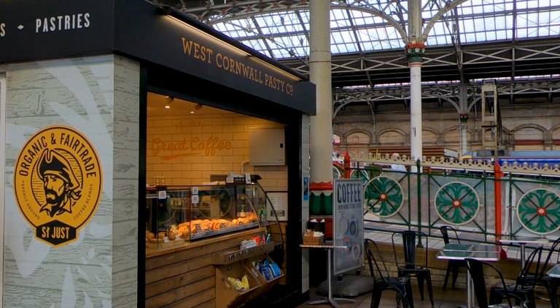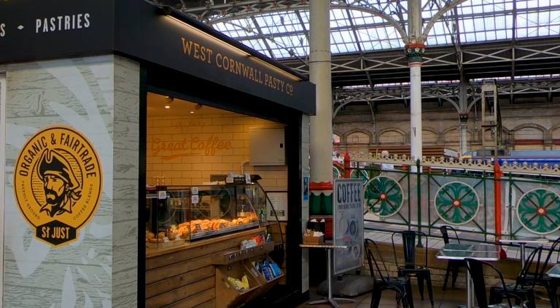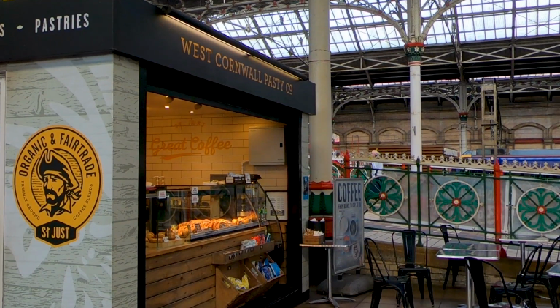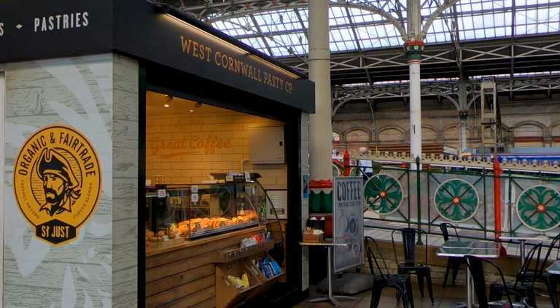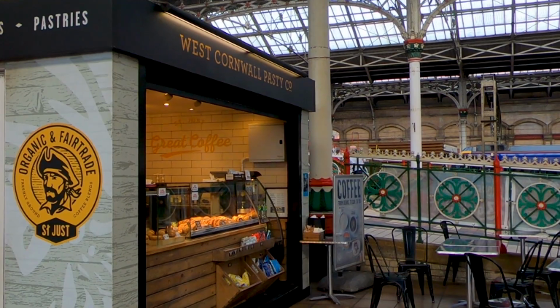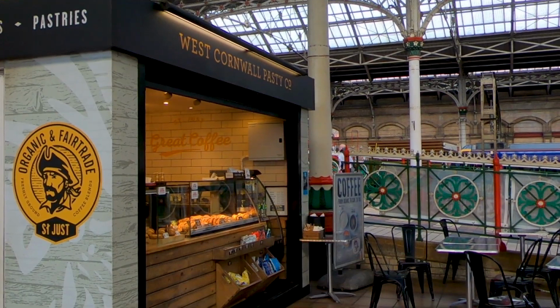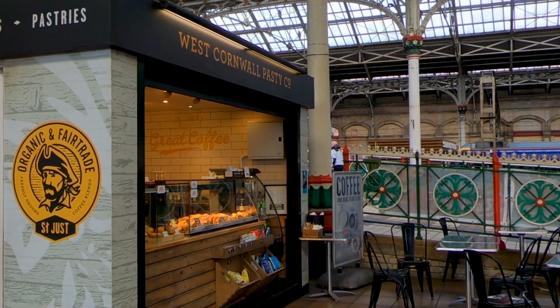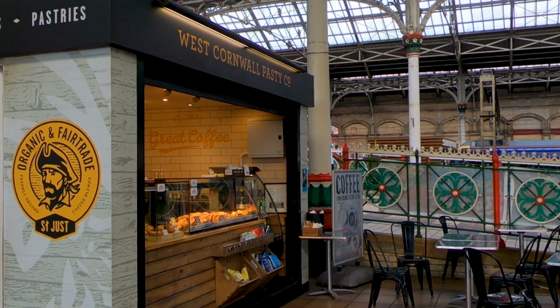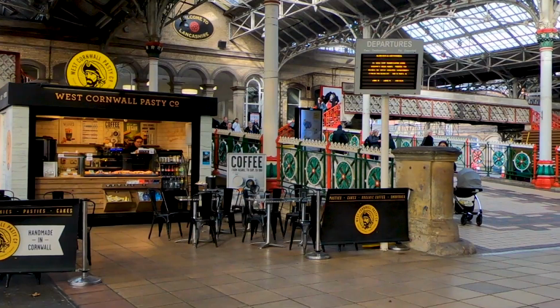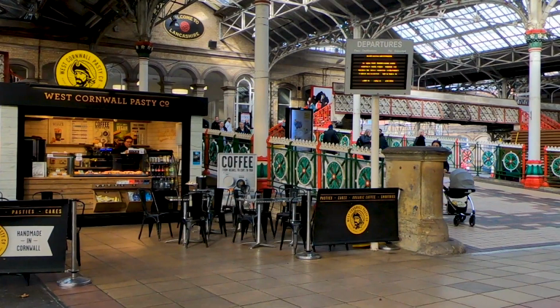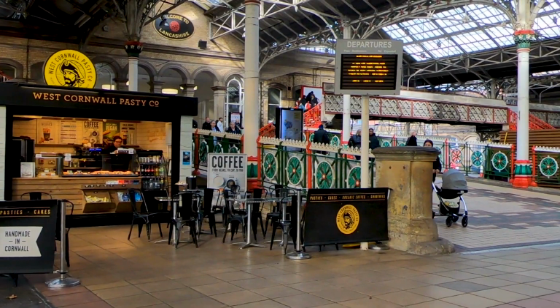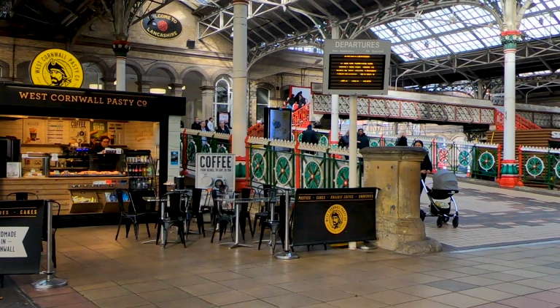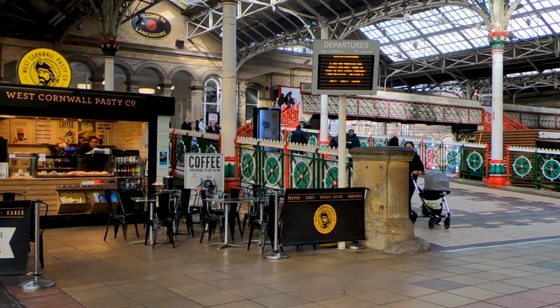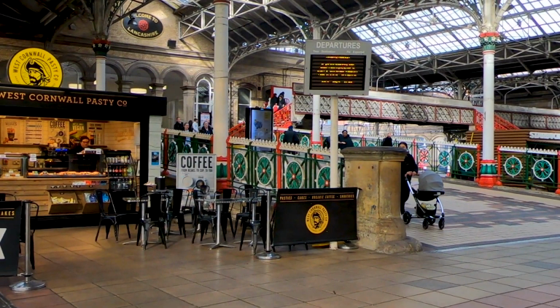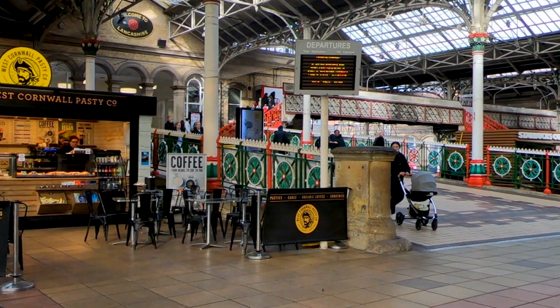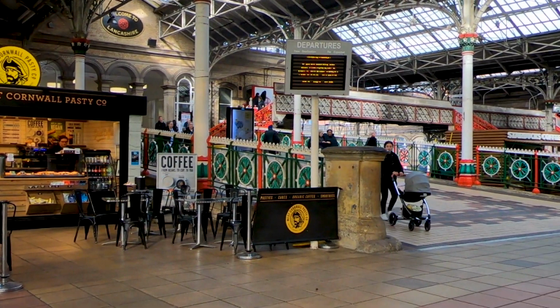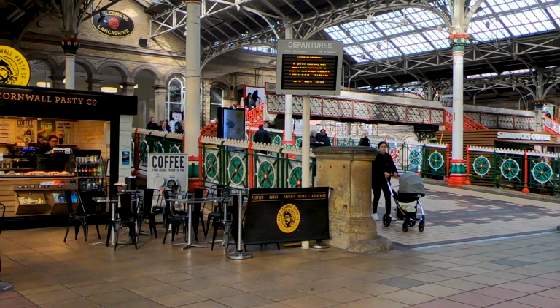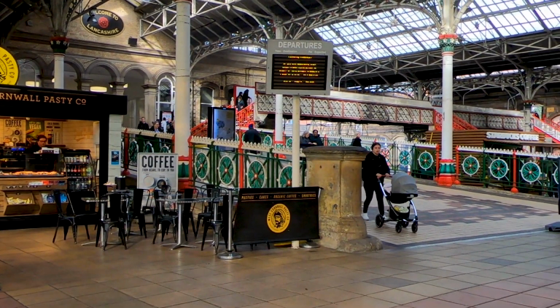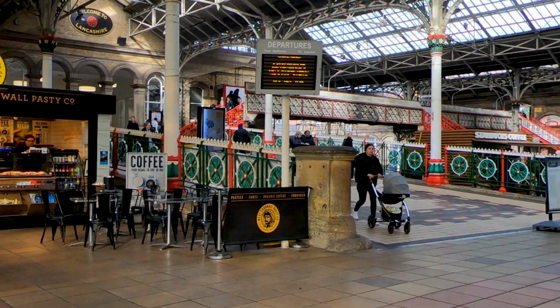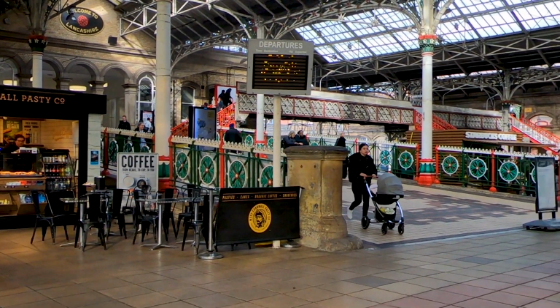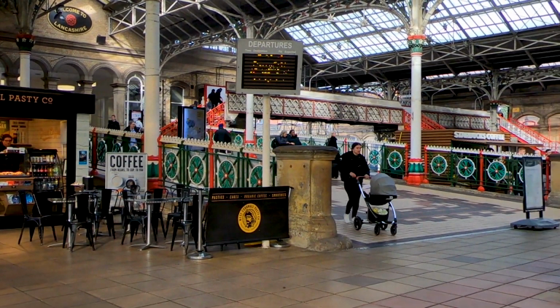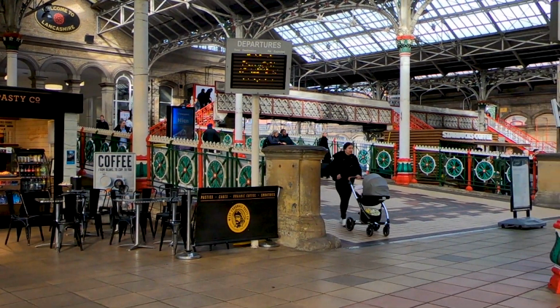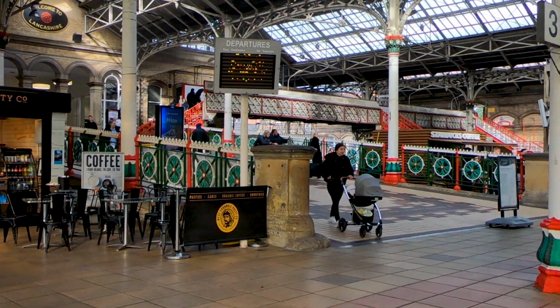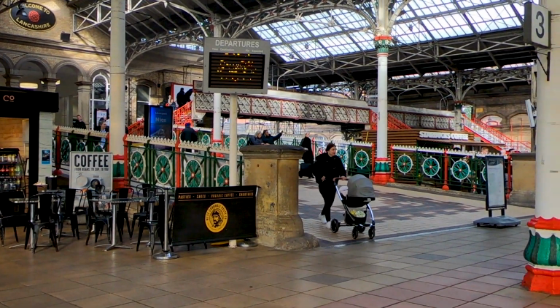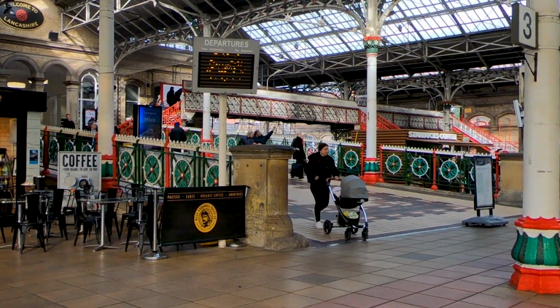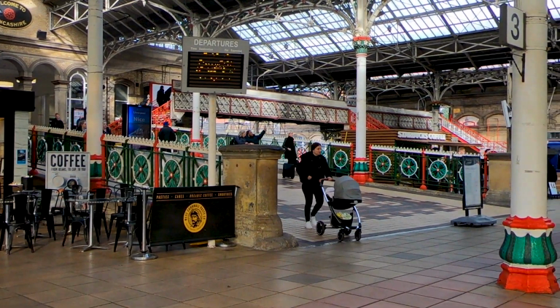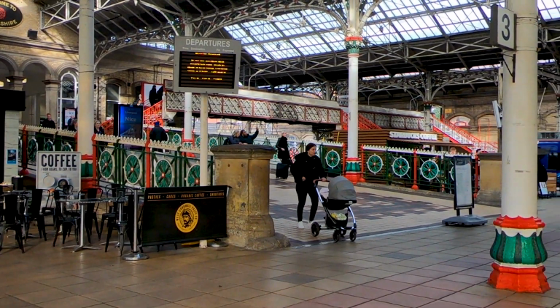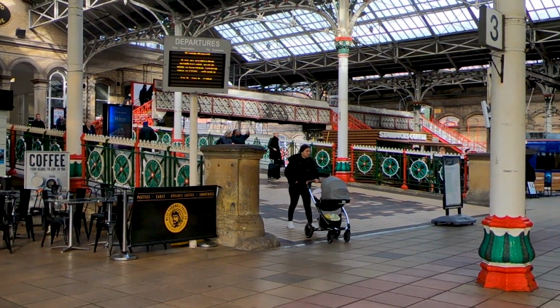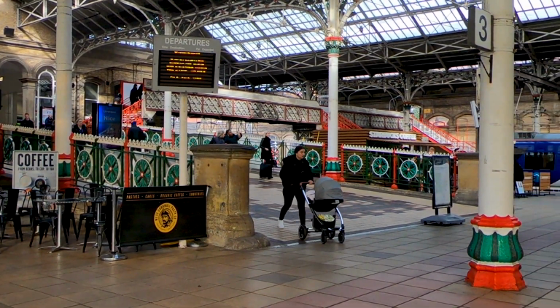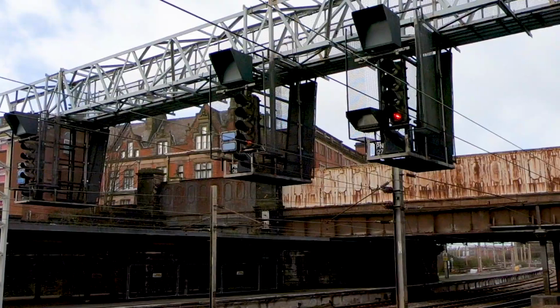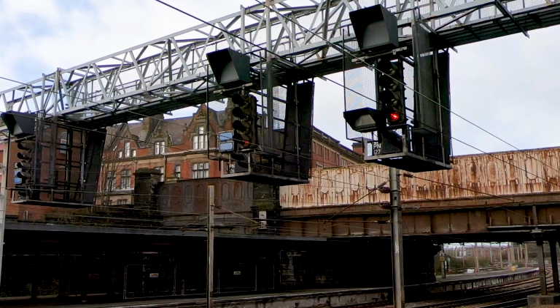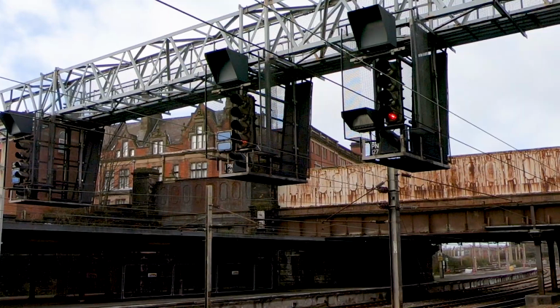Preston has a small number of shops, cafes and bars to help you while away the time as you wait for your train.